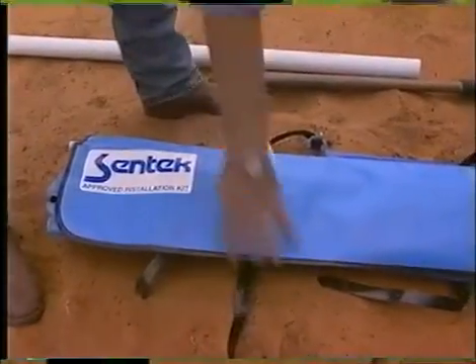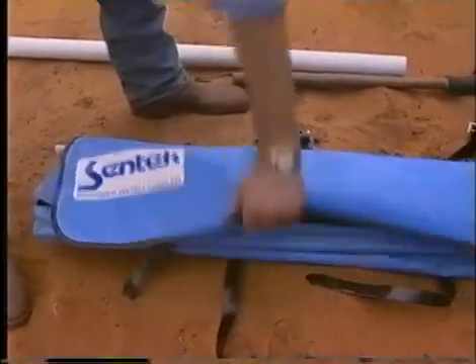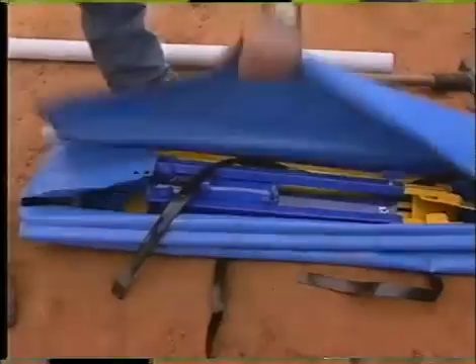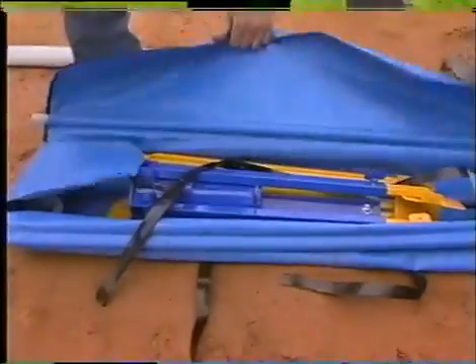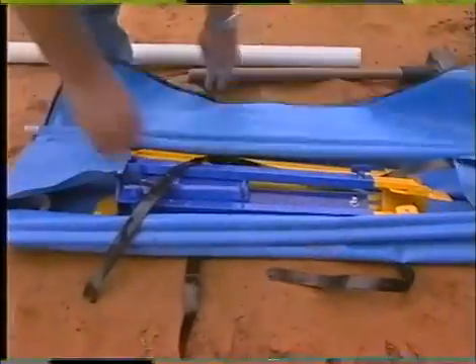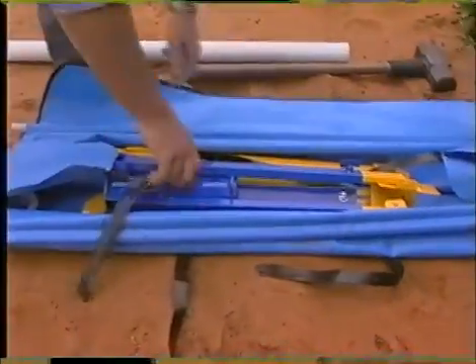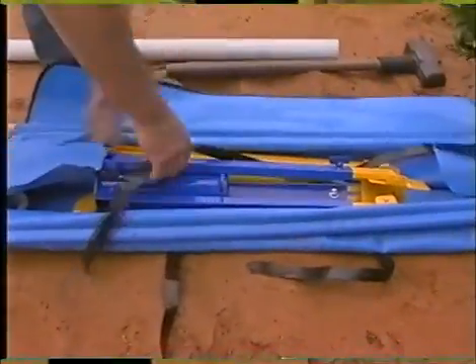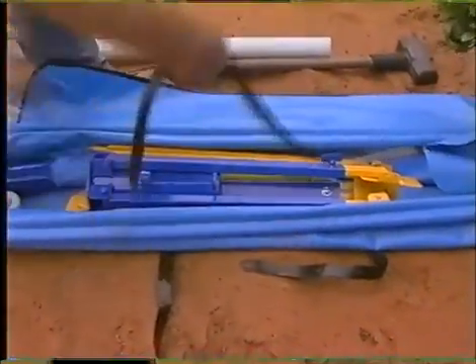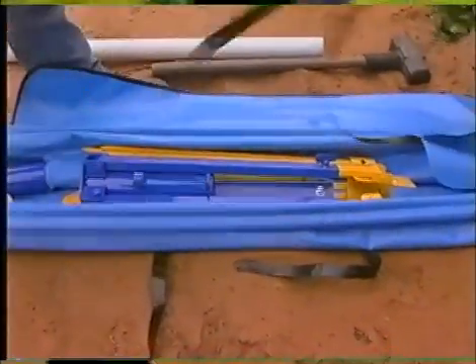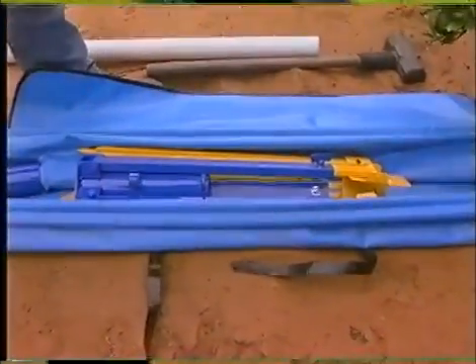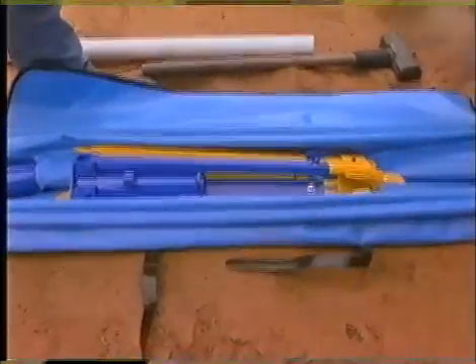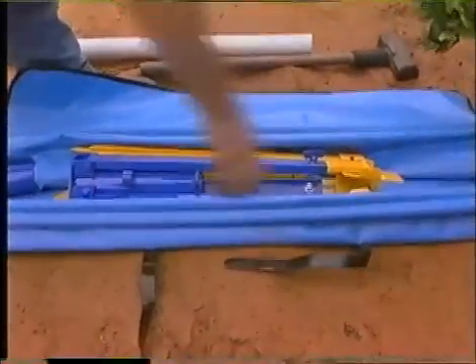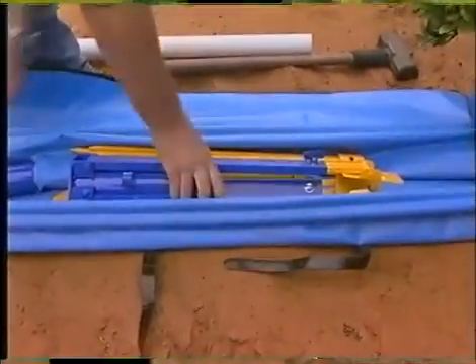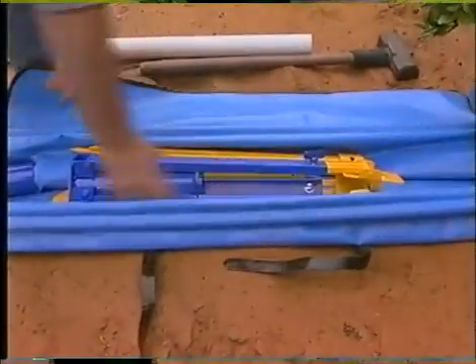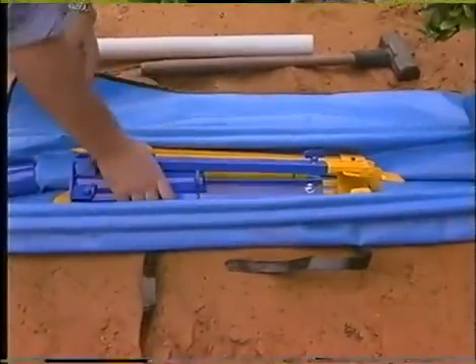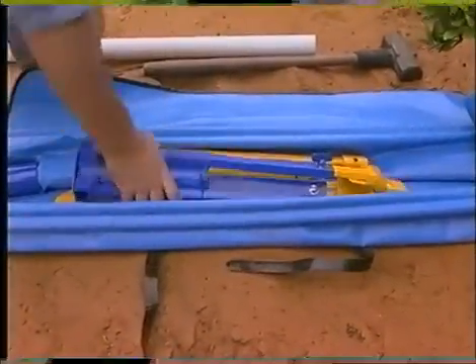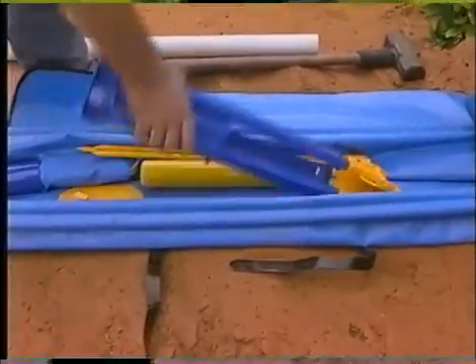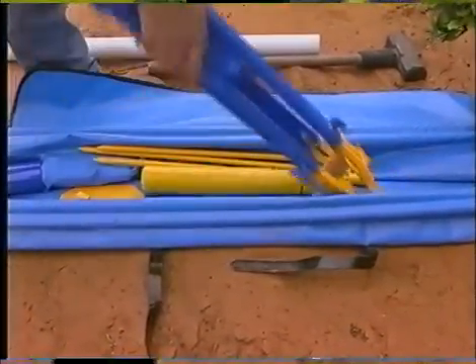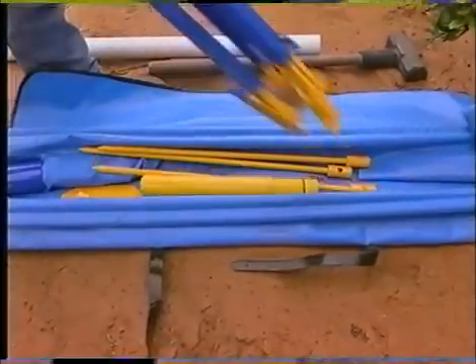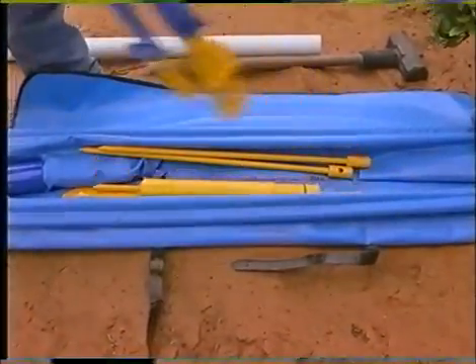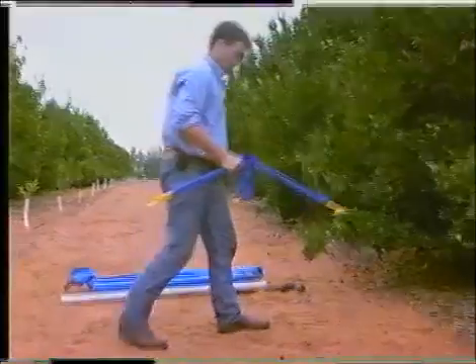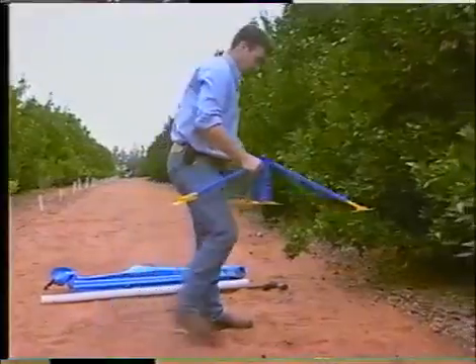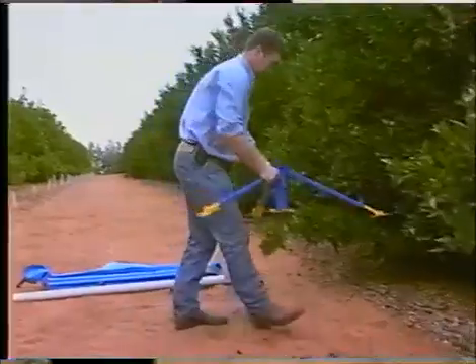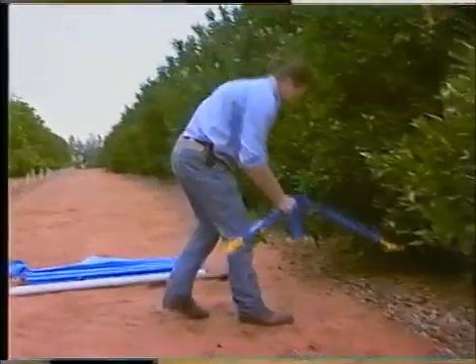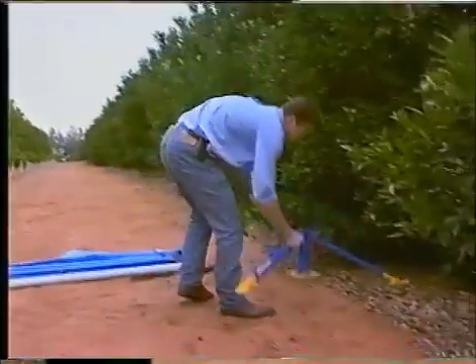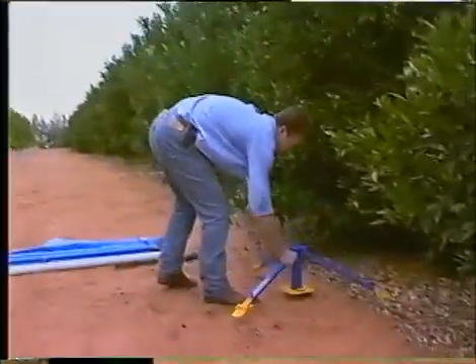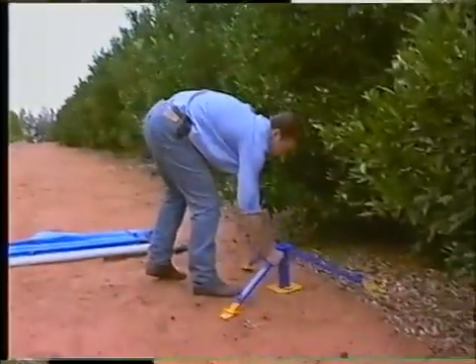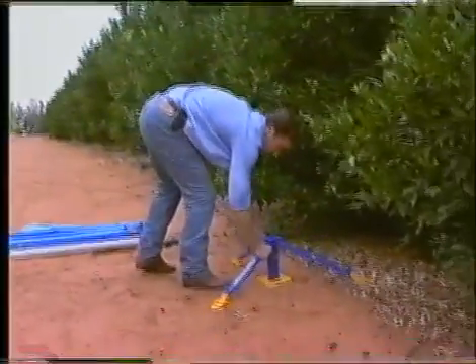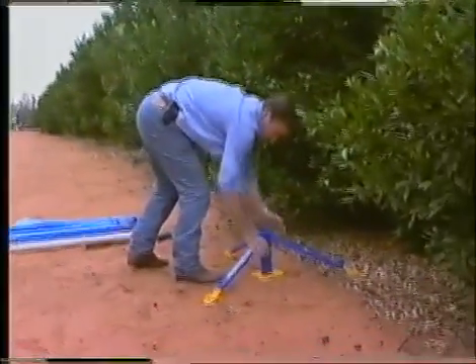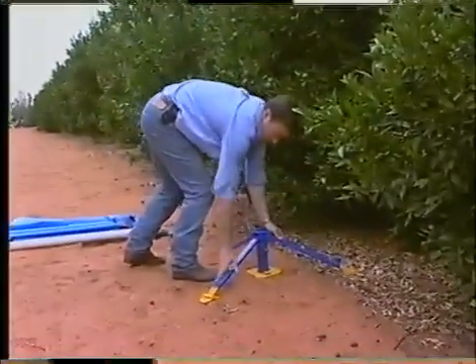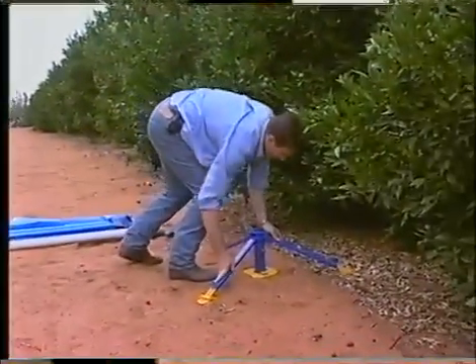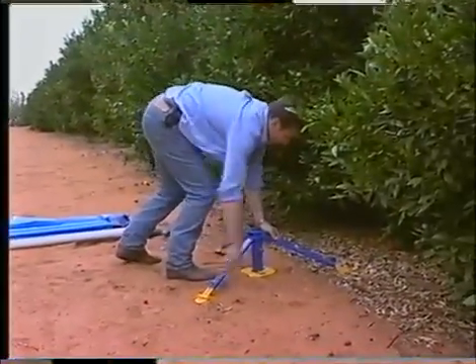As we pointed out earlier, the access tube site must be representative of the crop water use requirements in the management area.